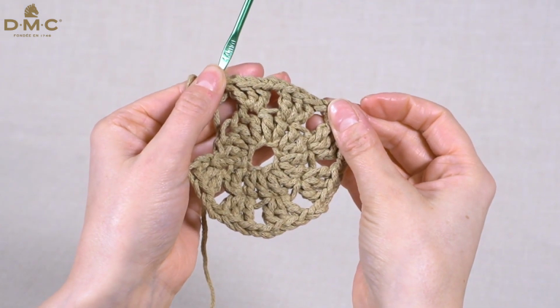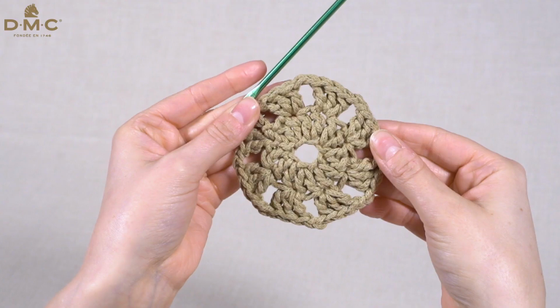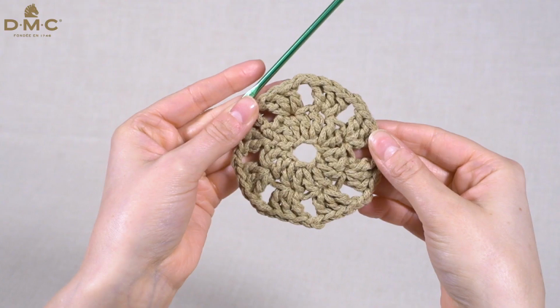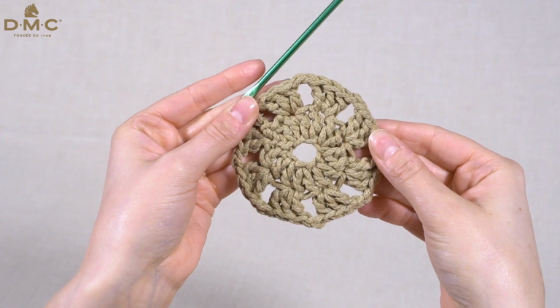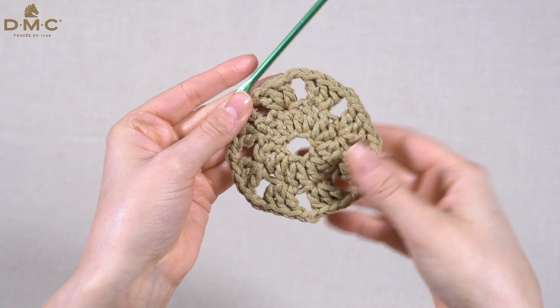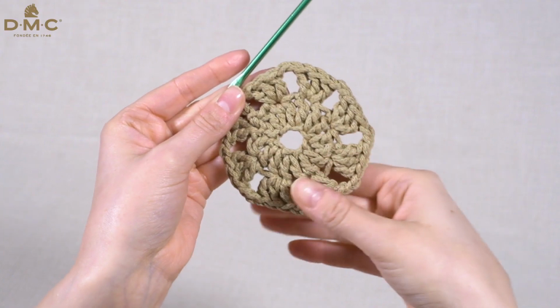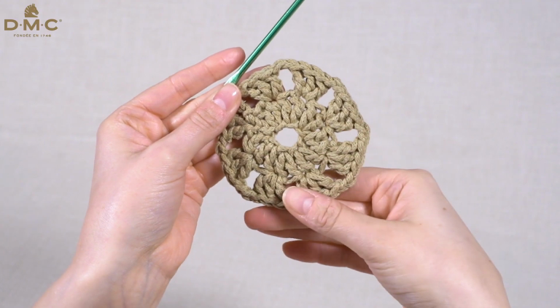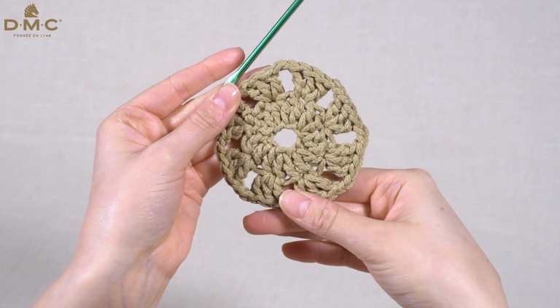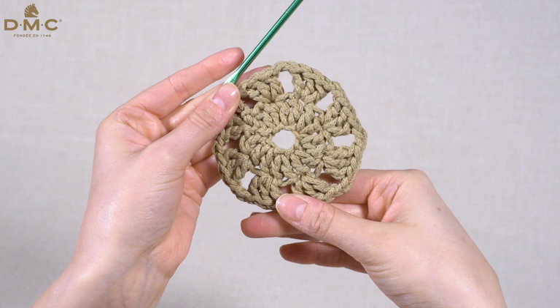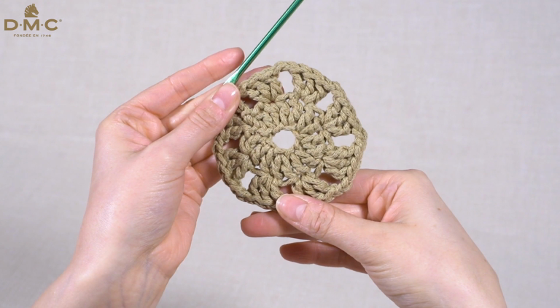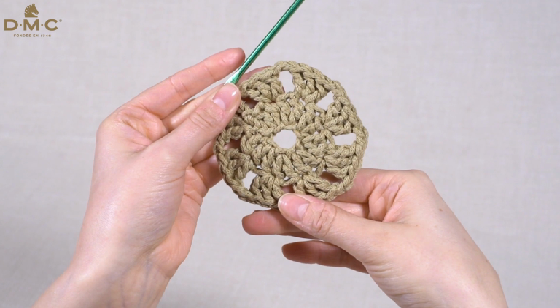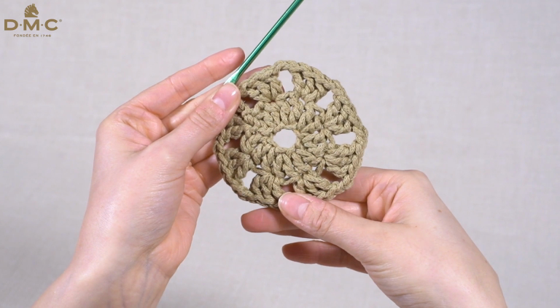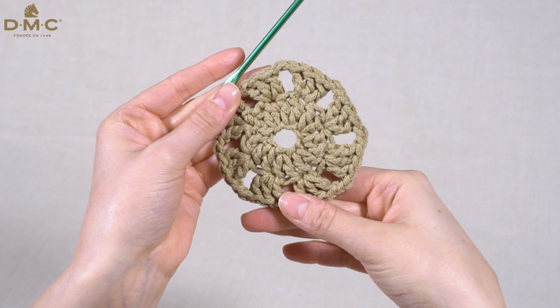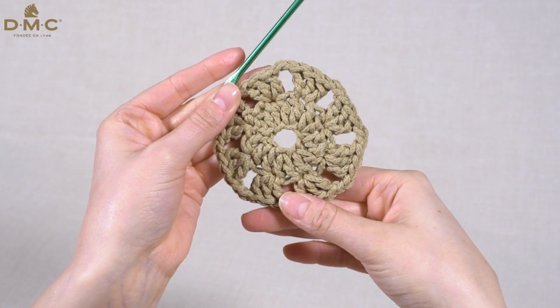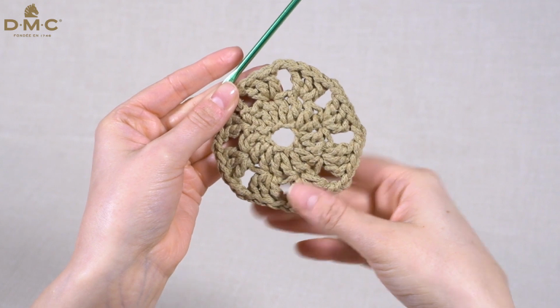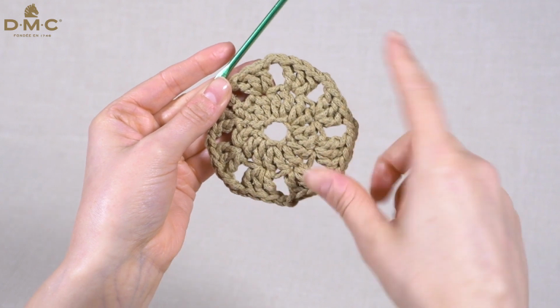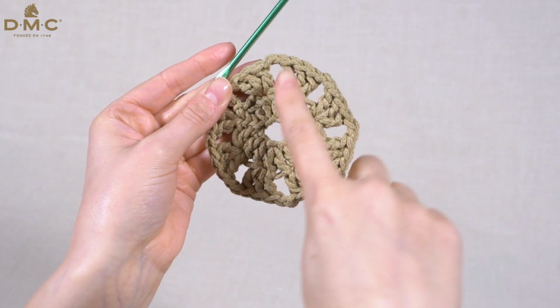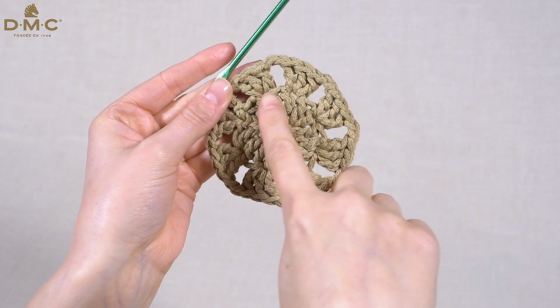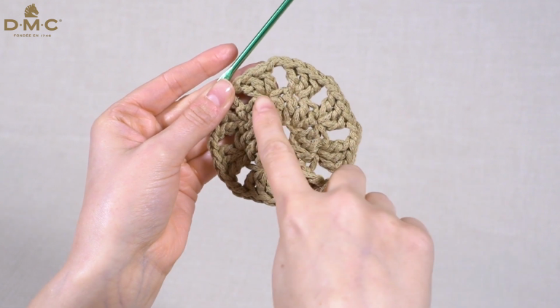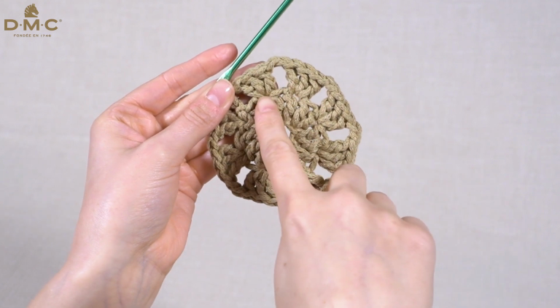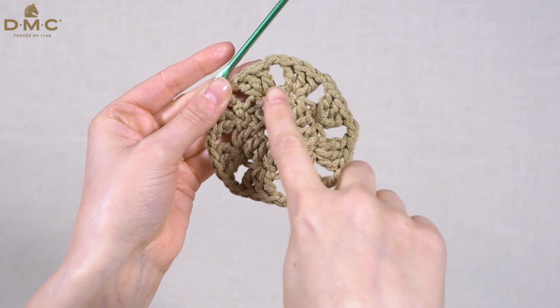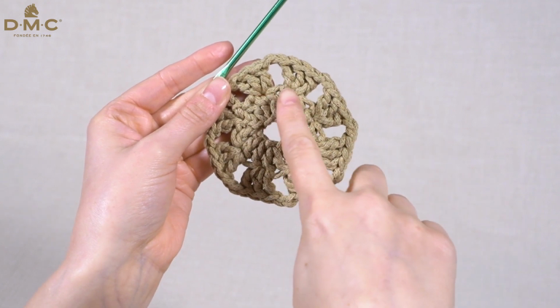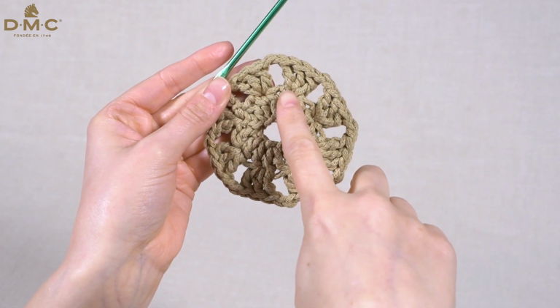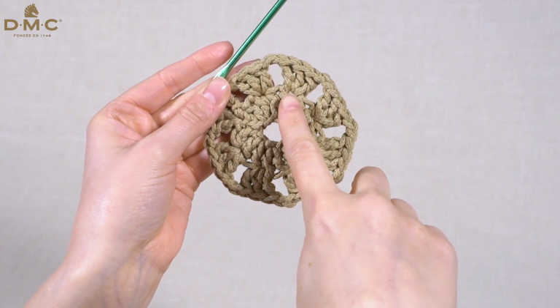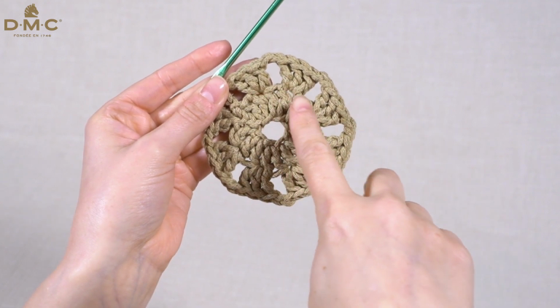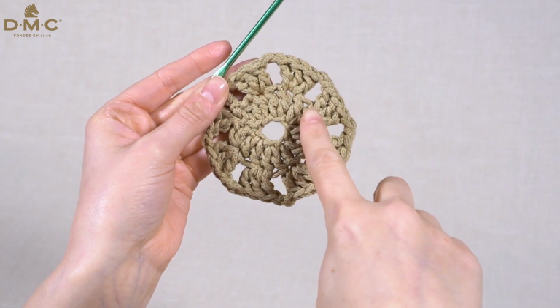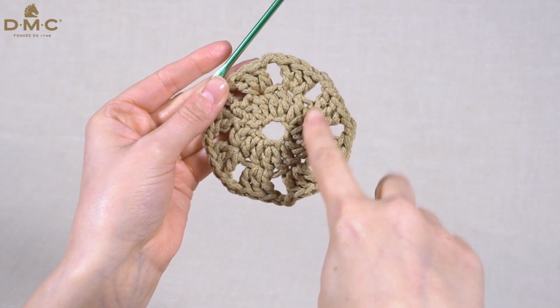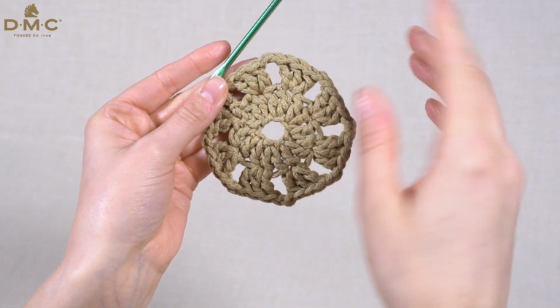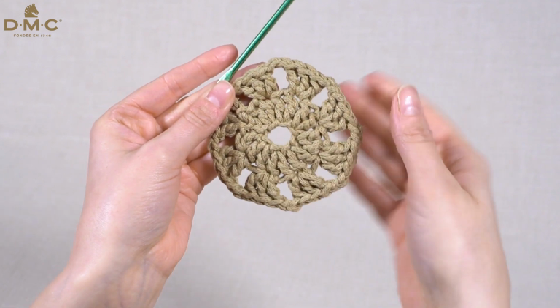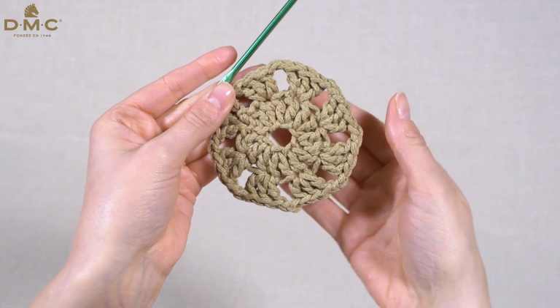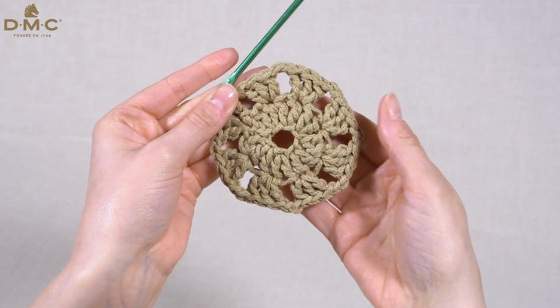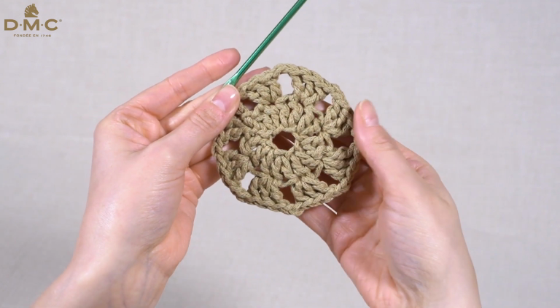And here's my completed round working three trebles into one stitch.